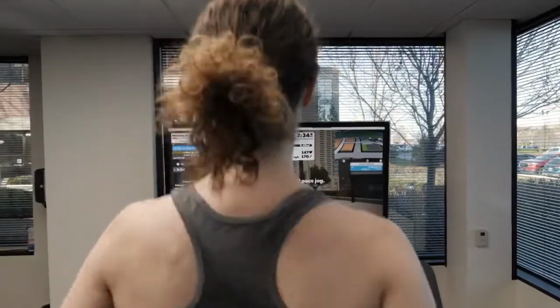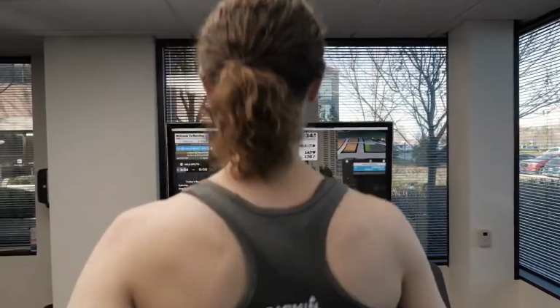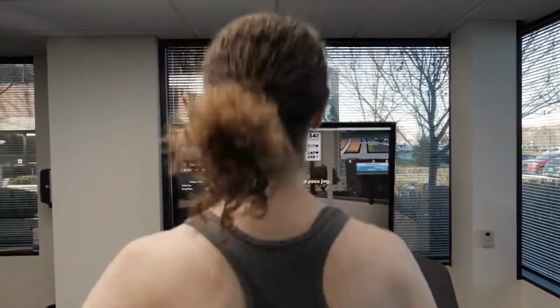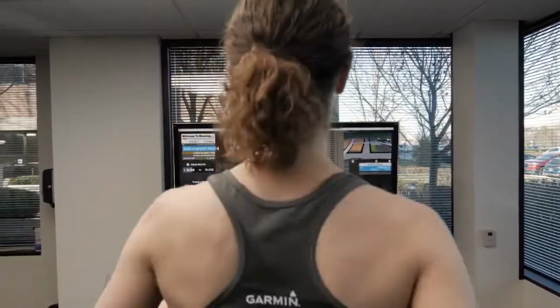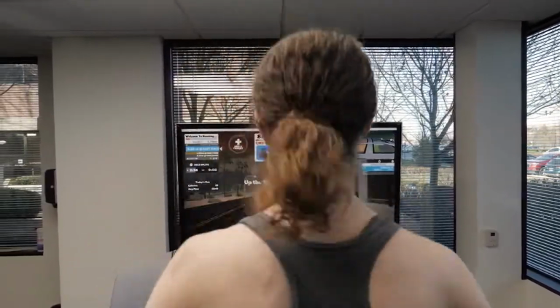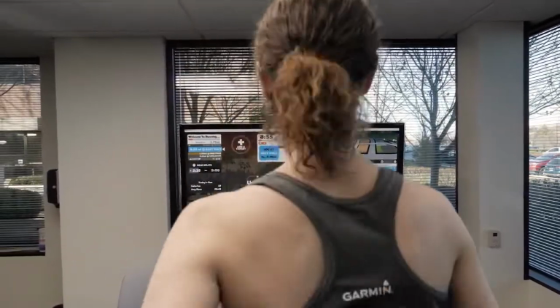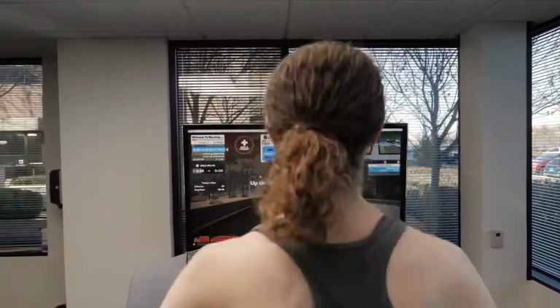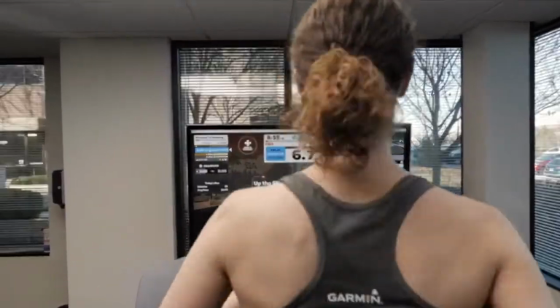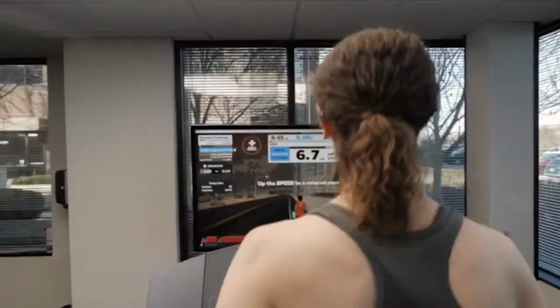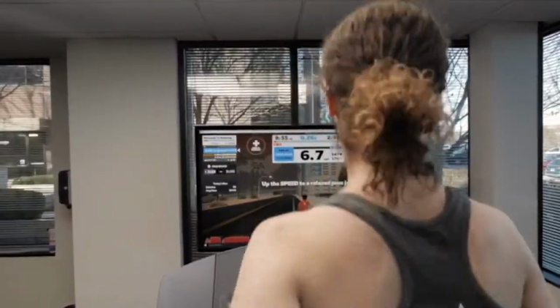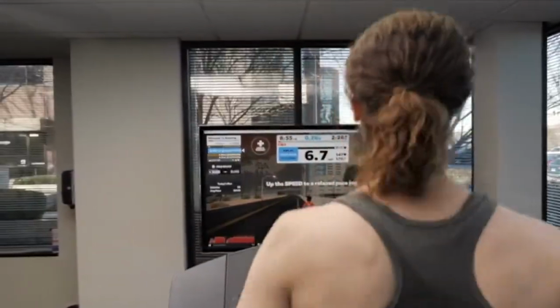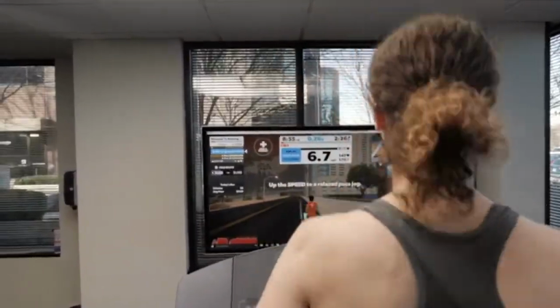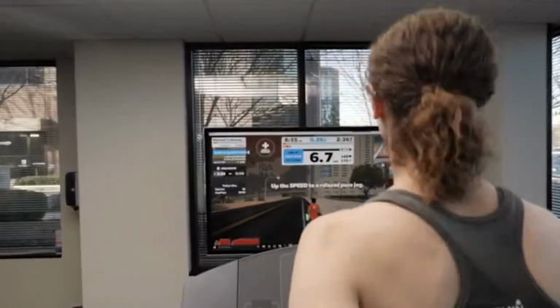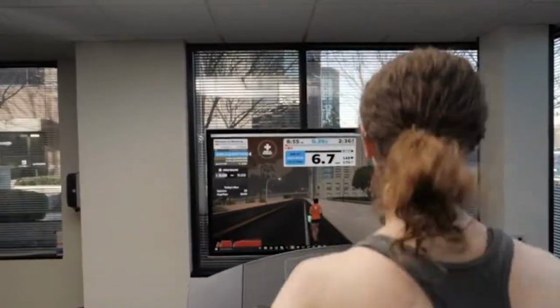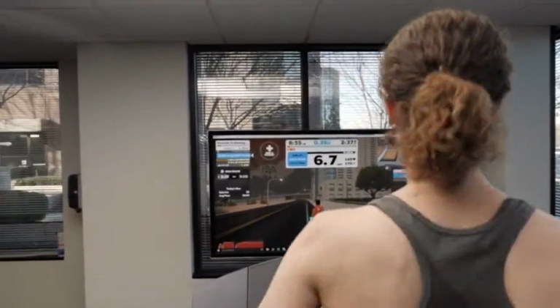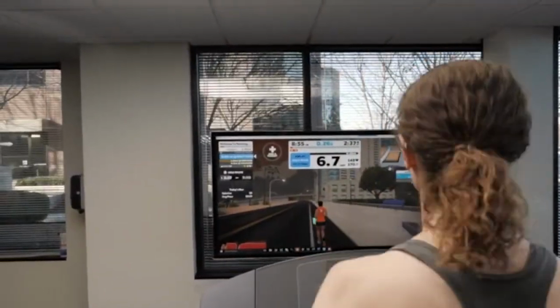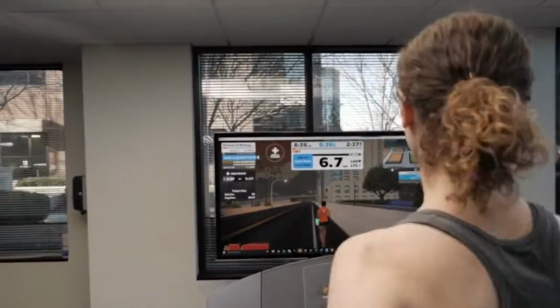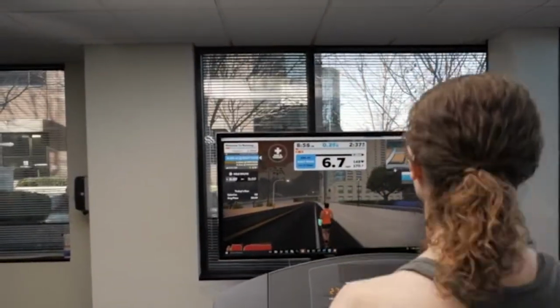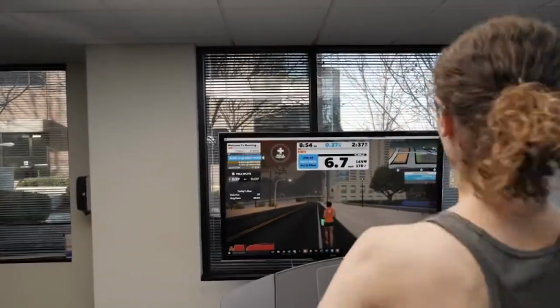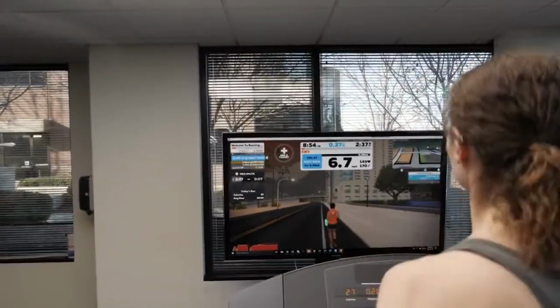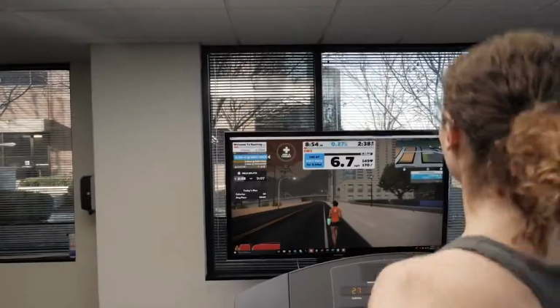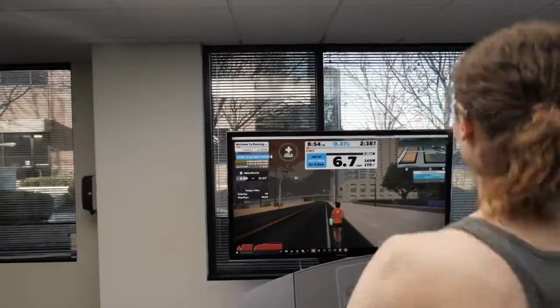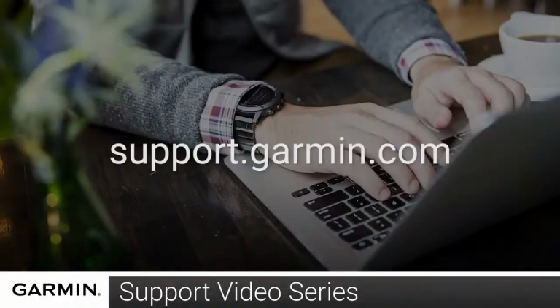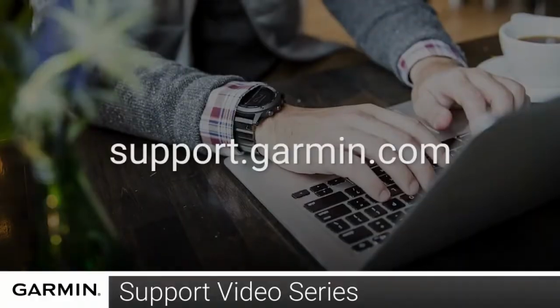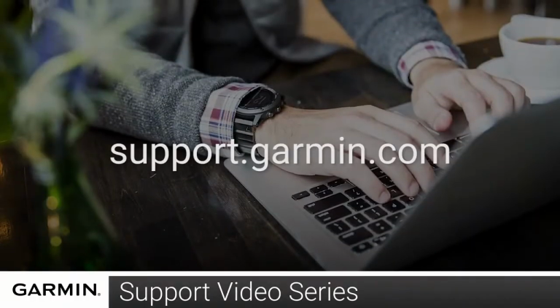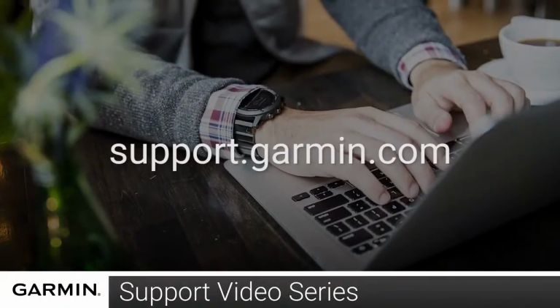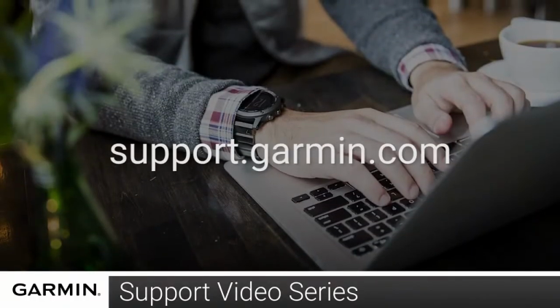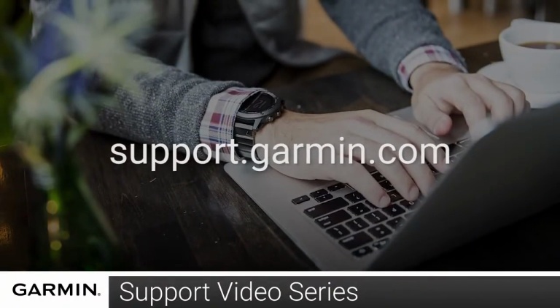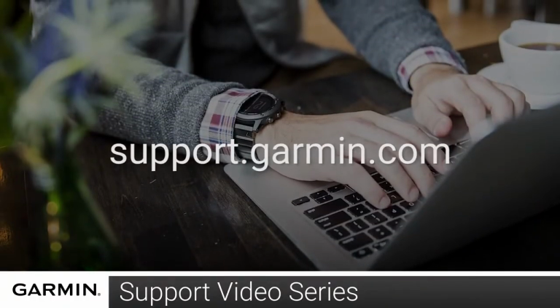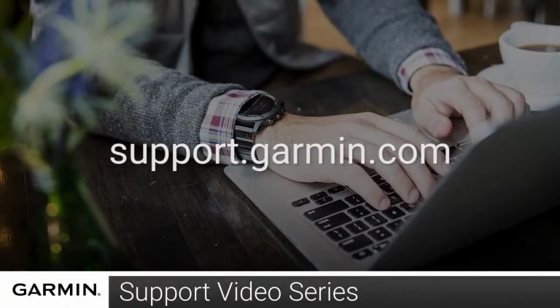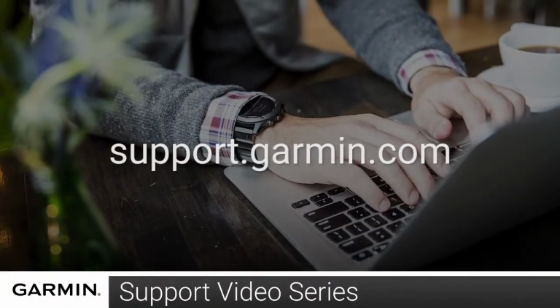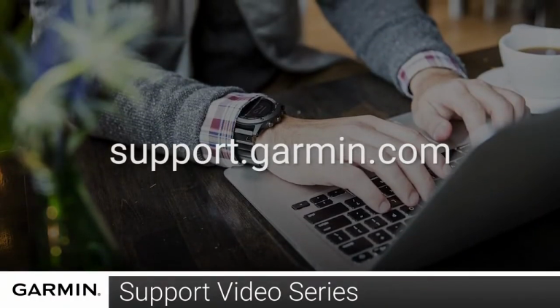And that's it, thanks for watching and for more help please visit support.garmin.com.